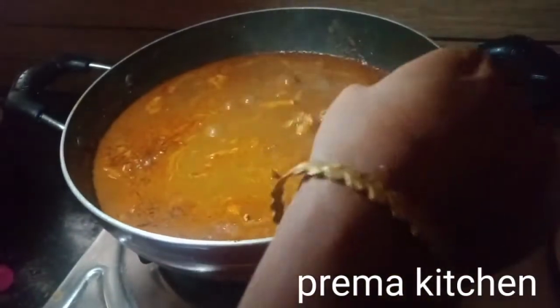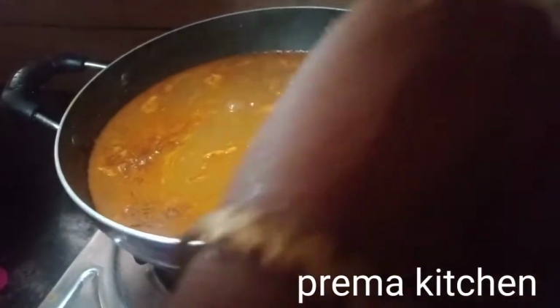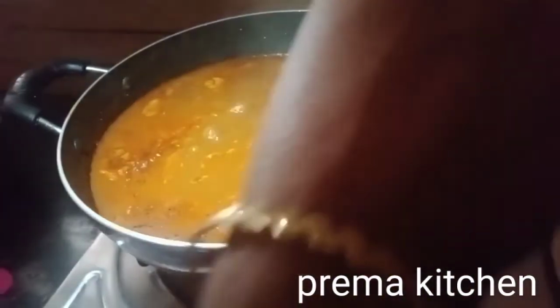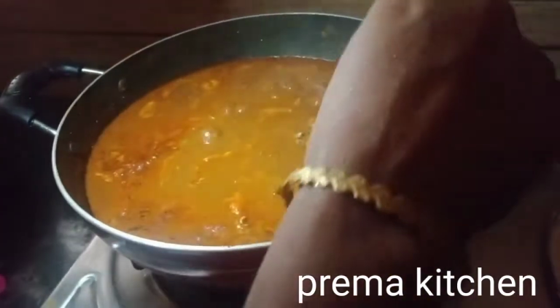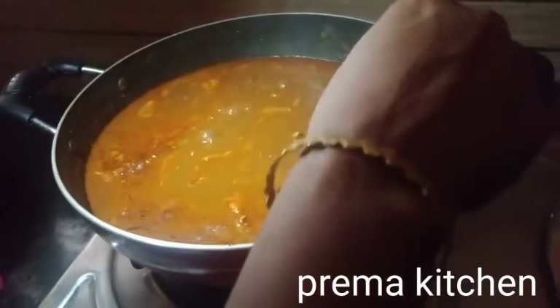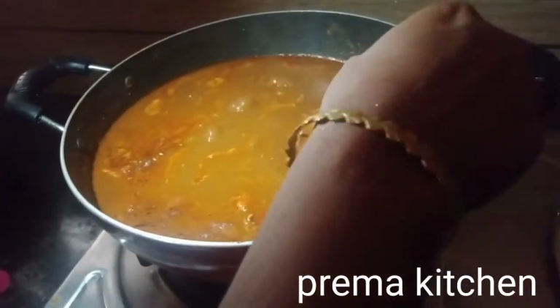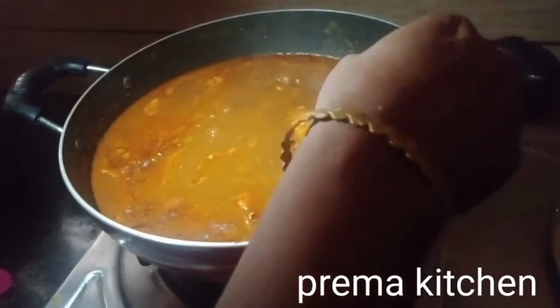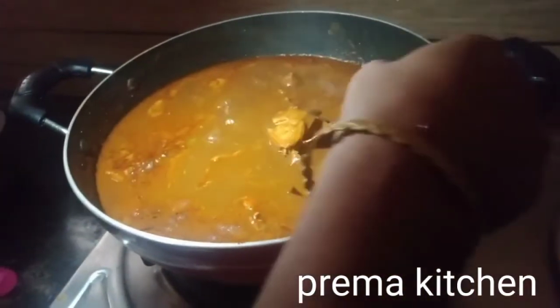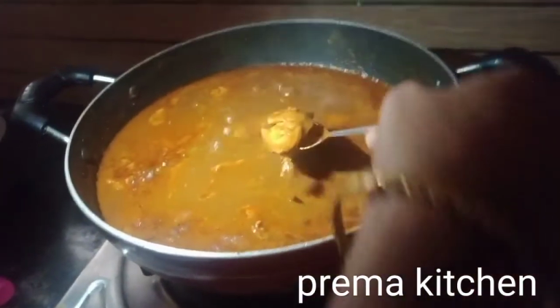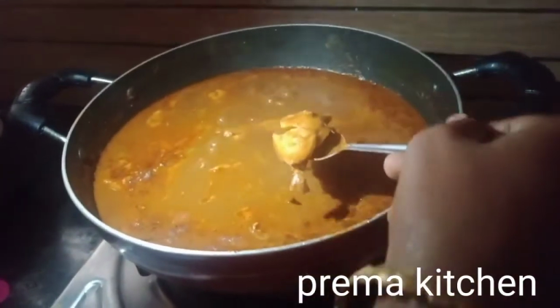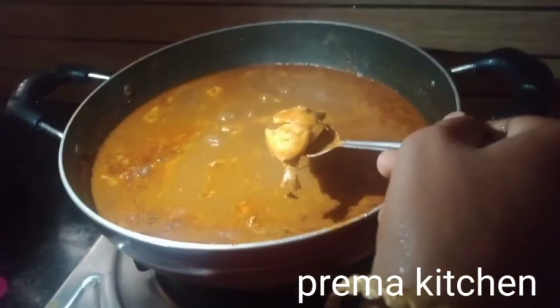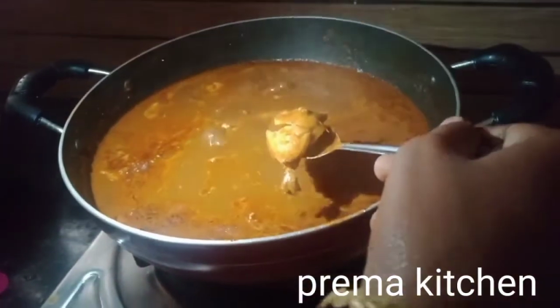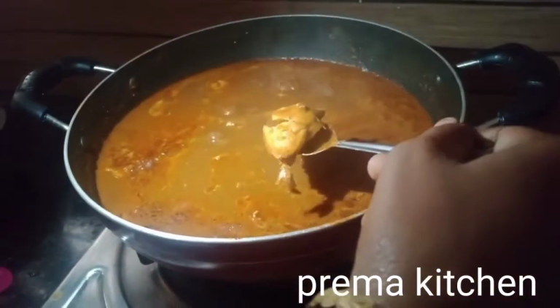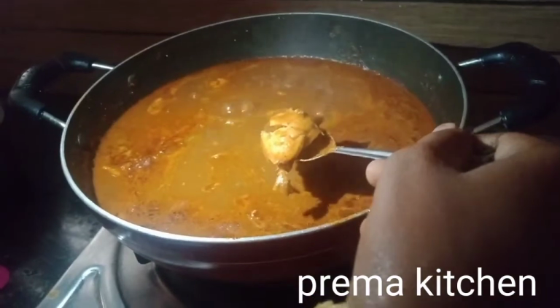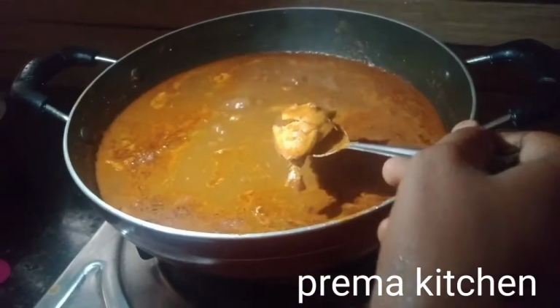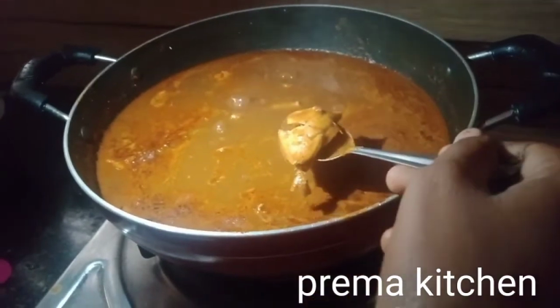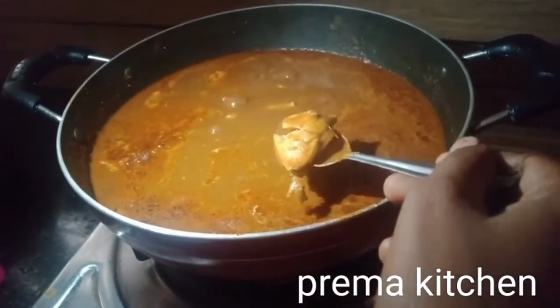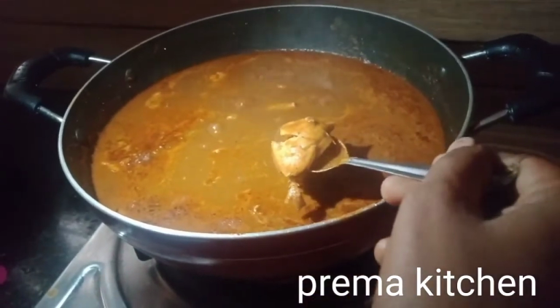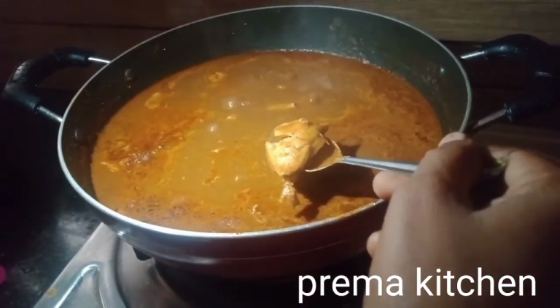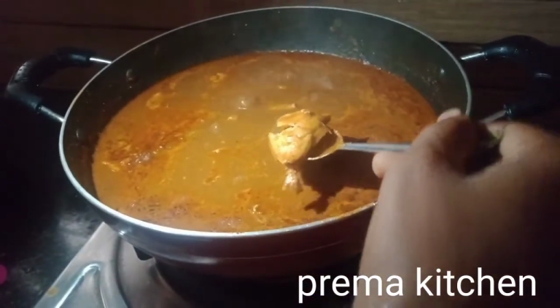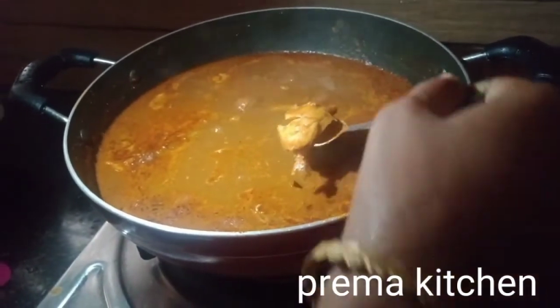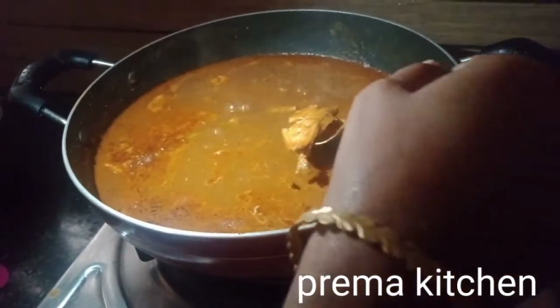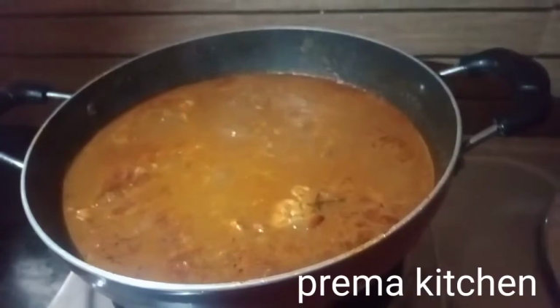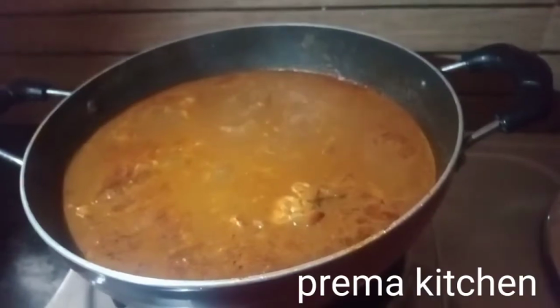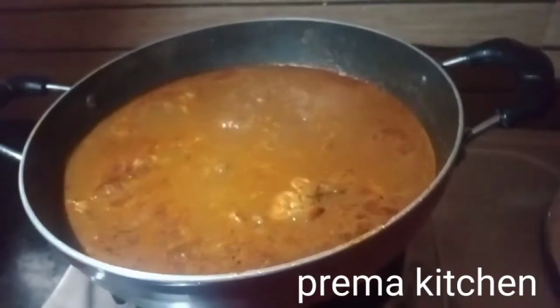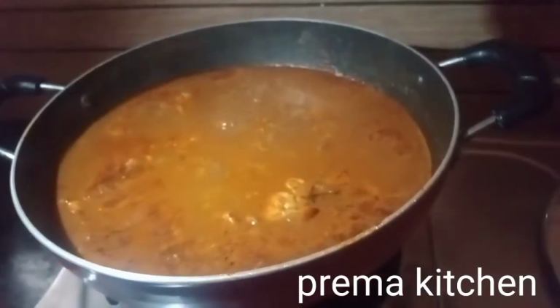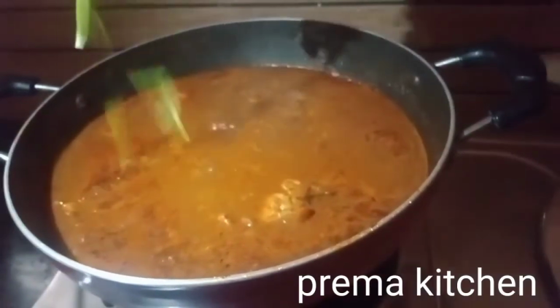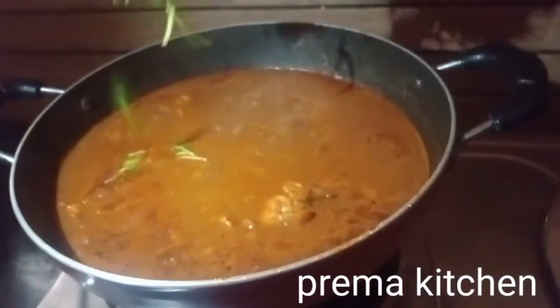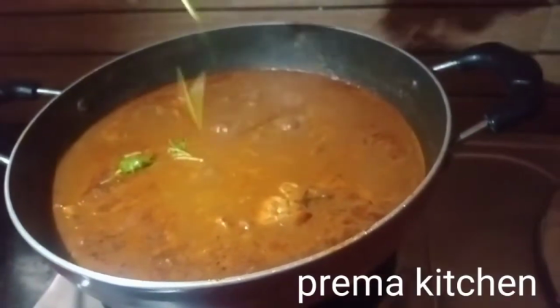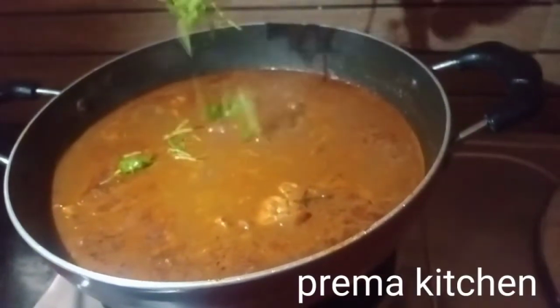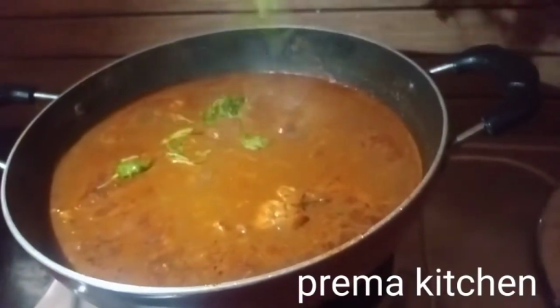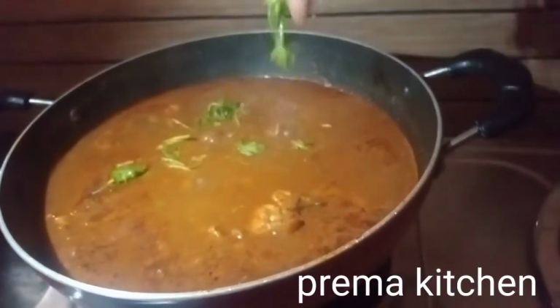It's good. It's coming to the meat. Let's cut it a little.